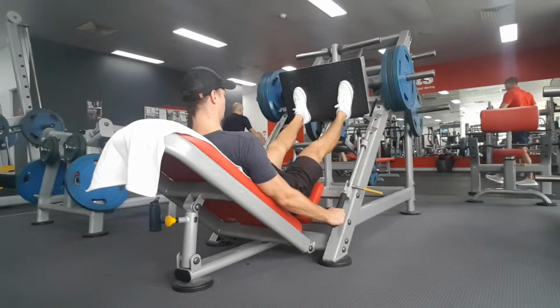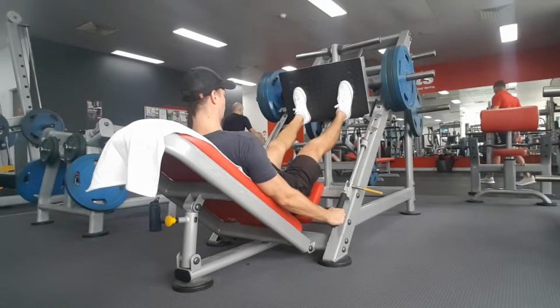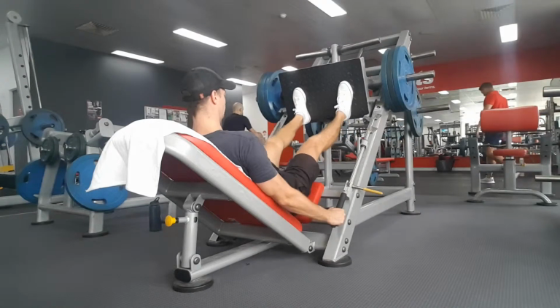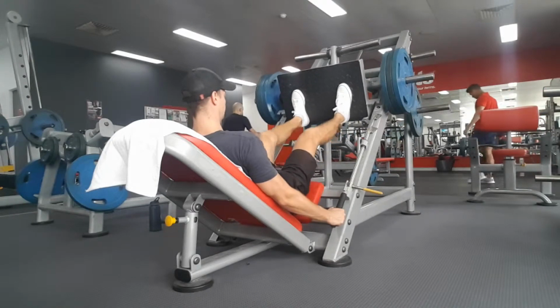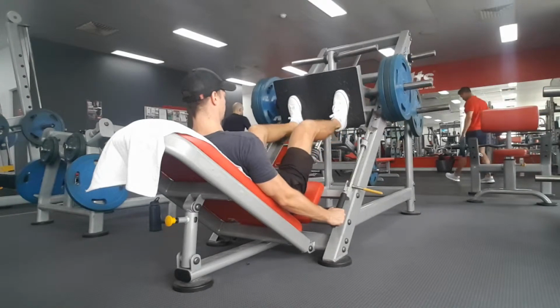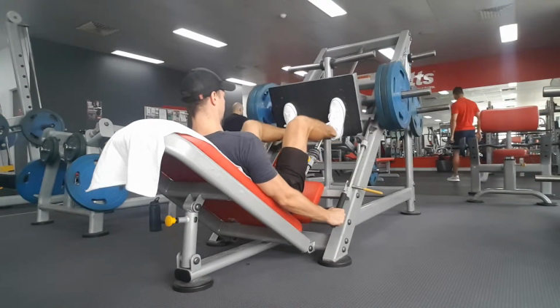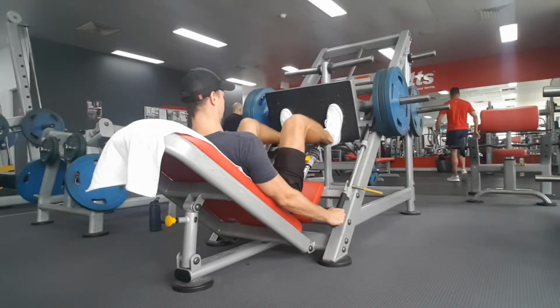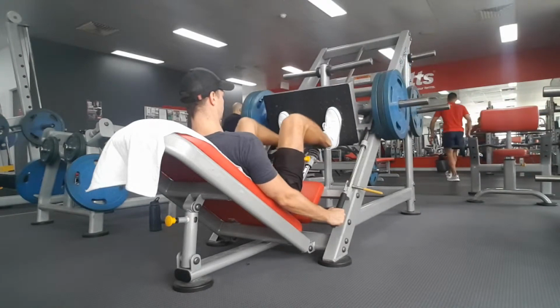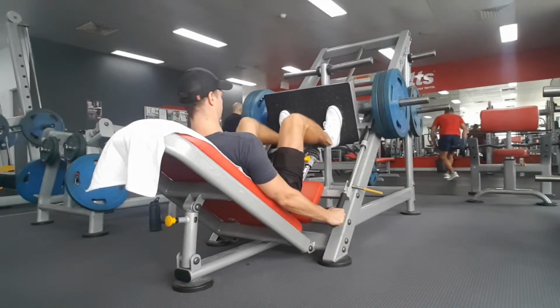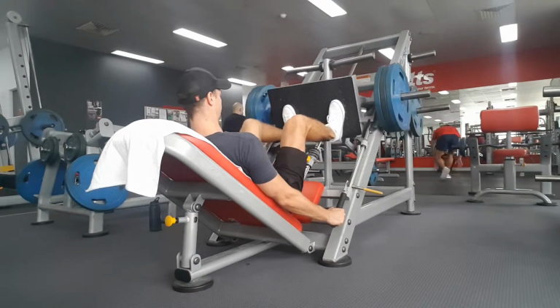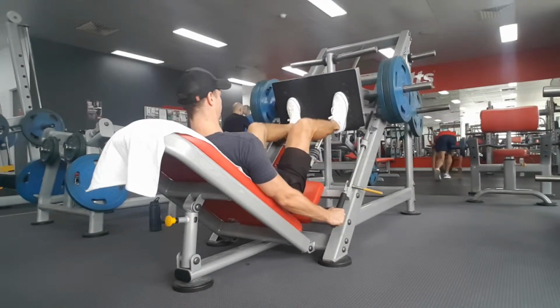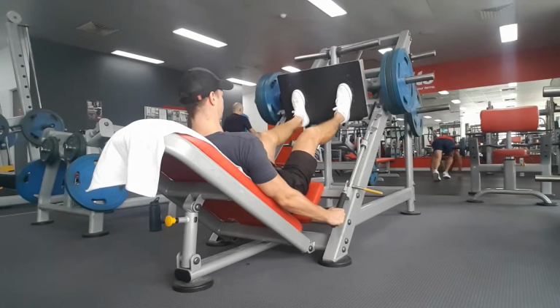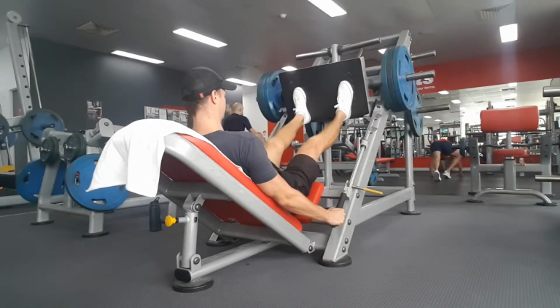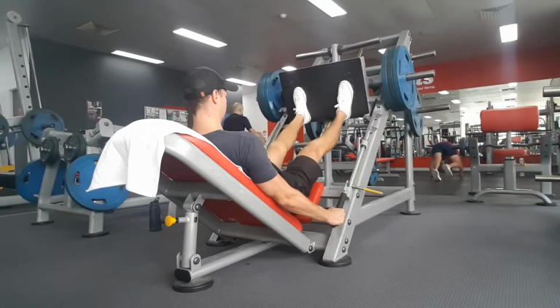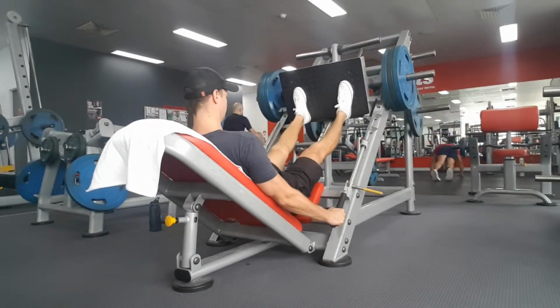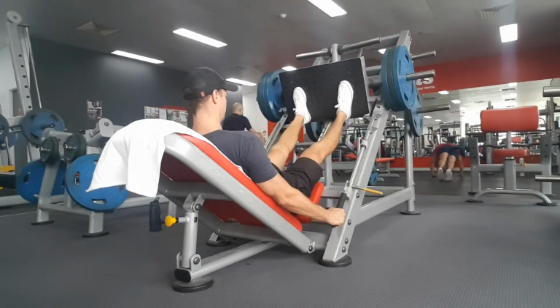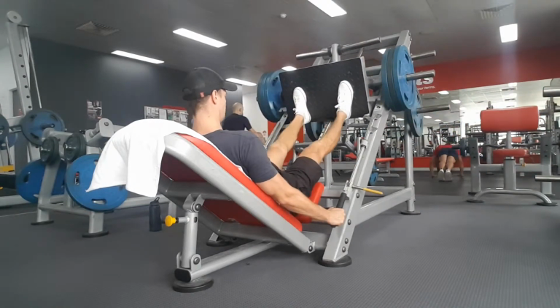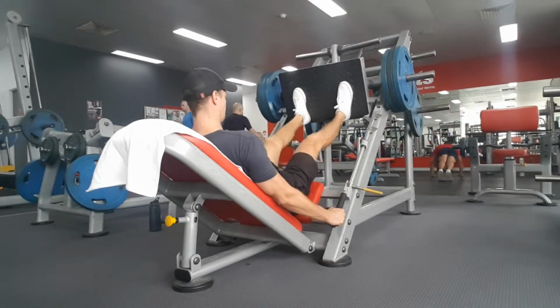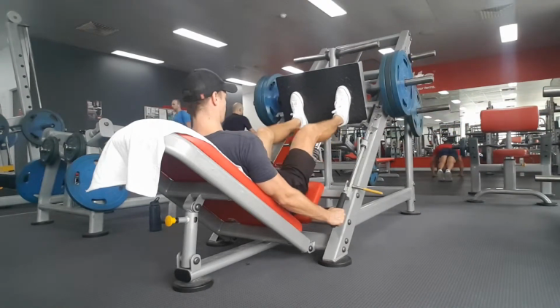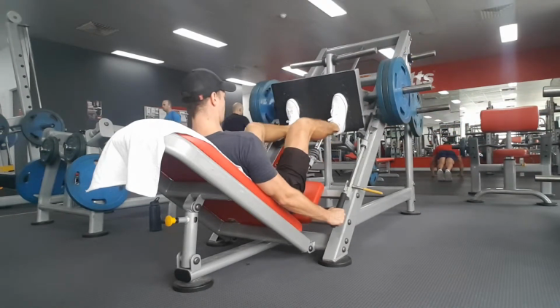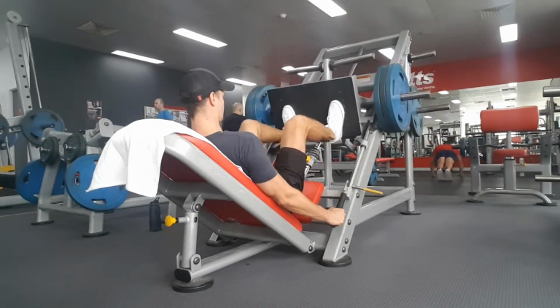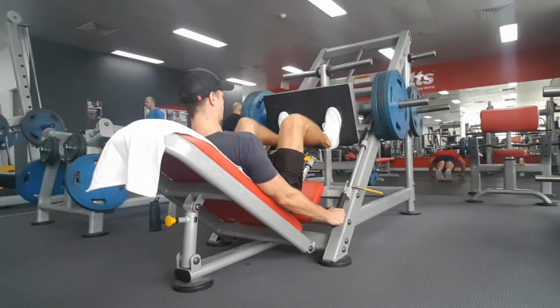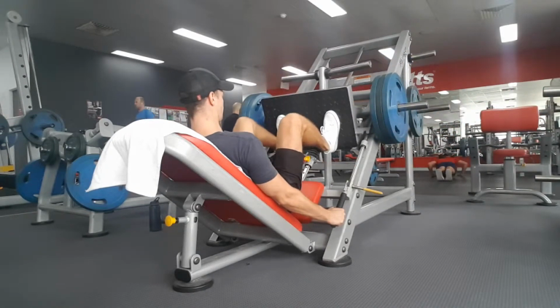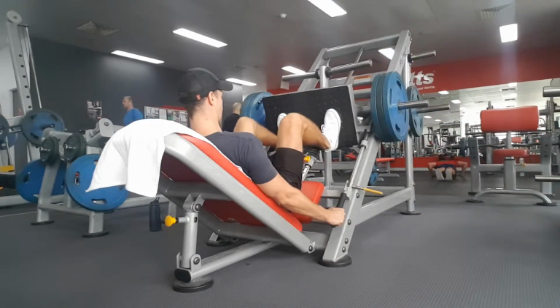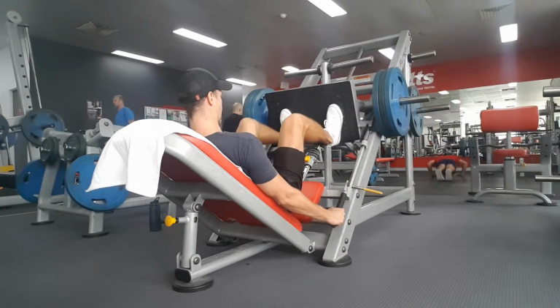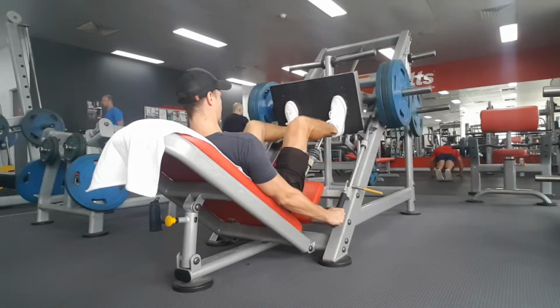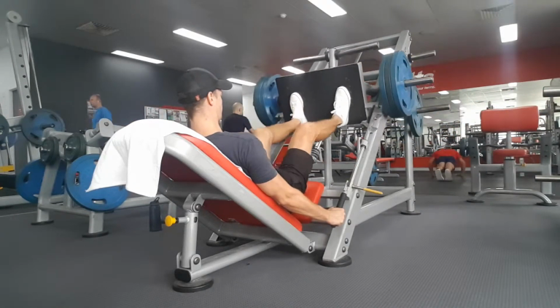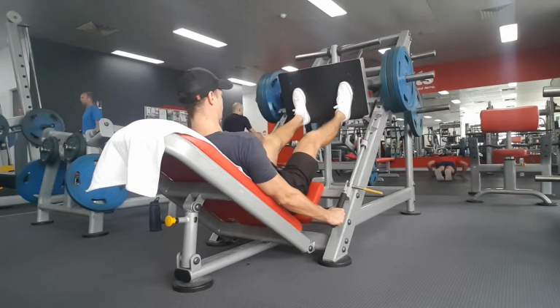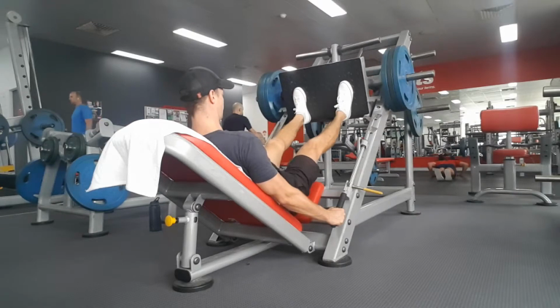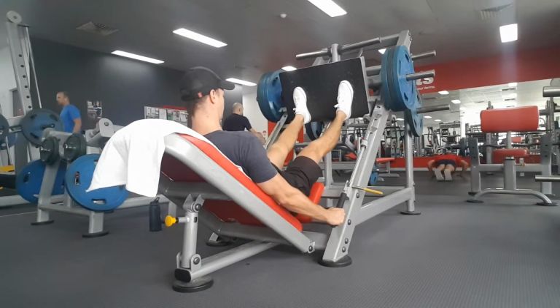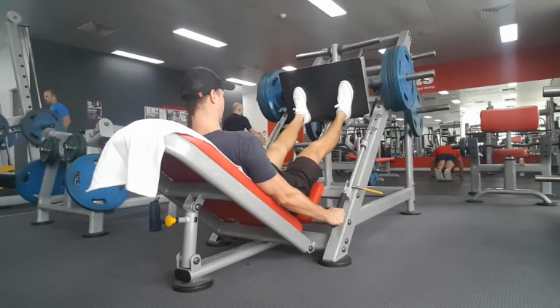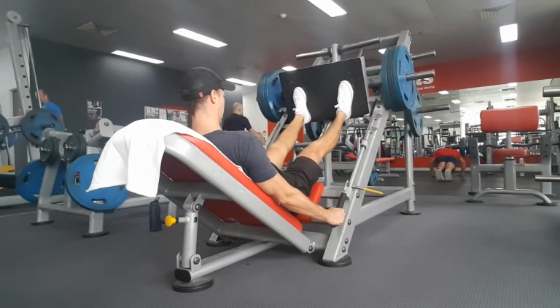Conversely, by having the feet lower on the platform, the quads are going to be slightly more active than the hamstrings or glutes.